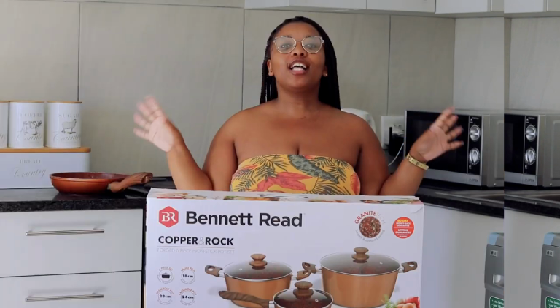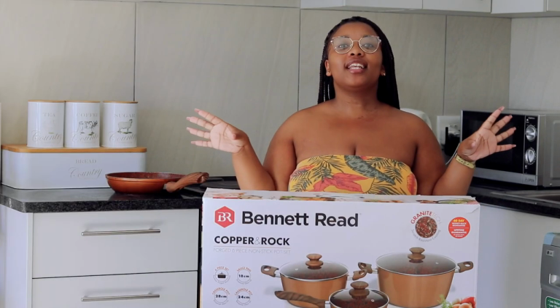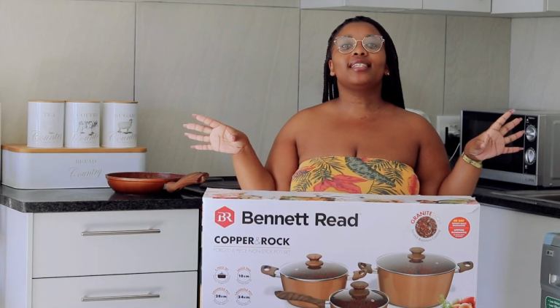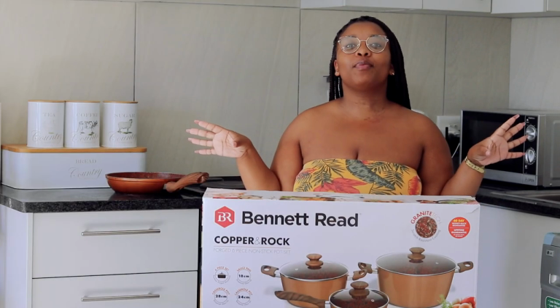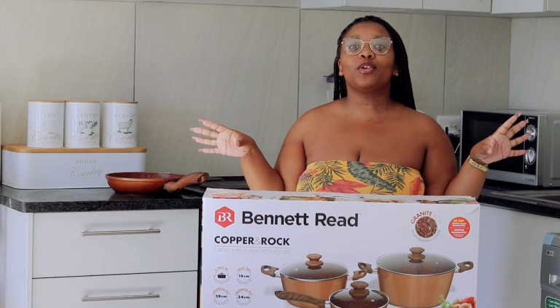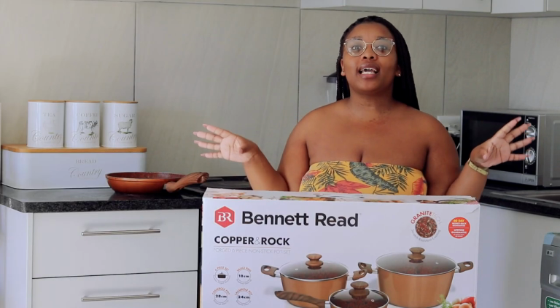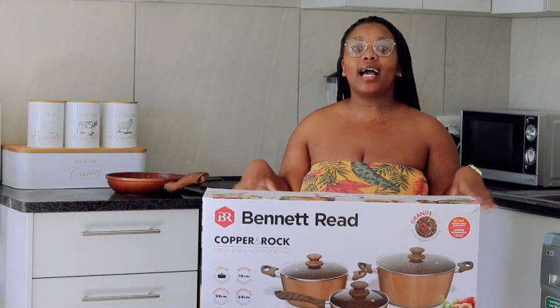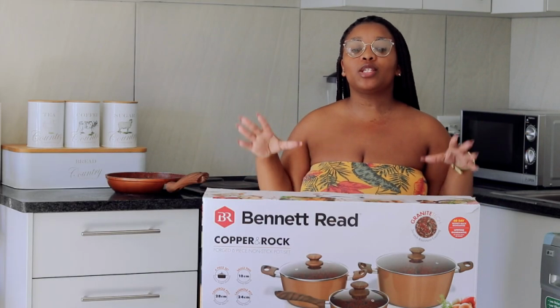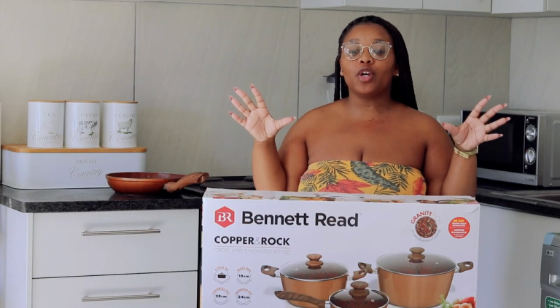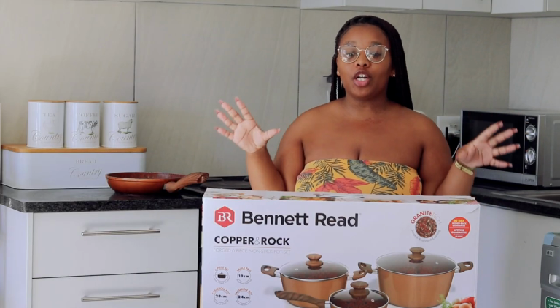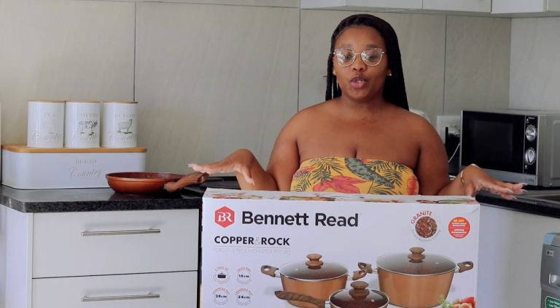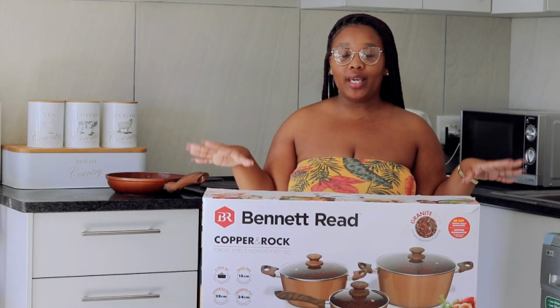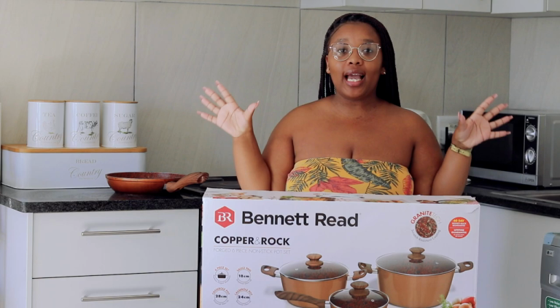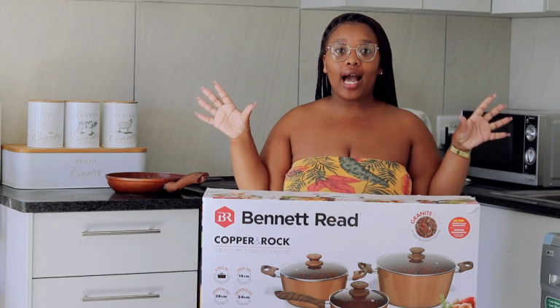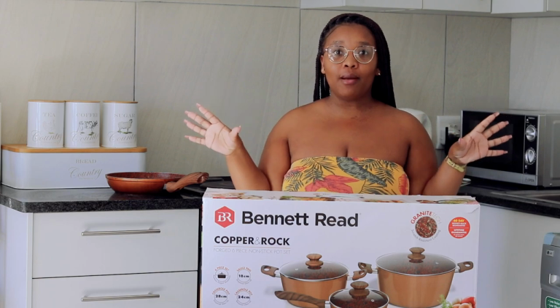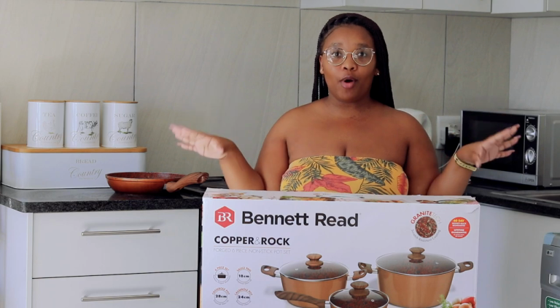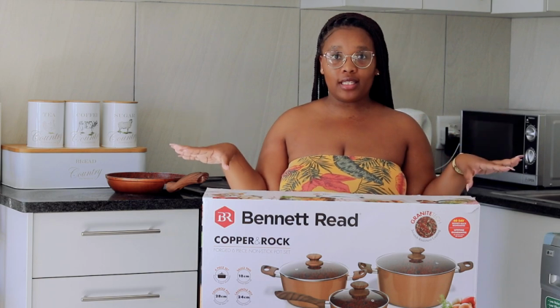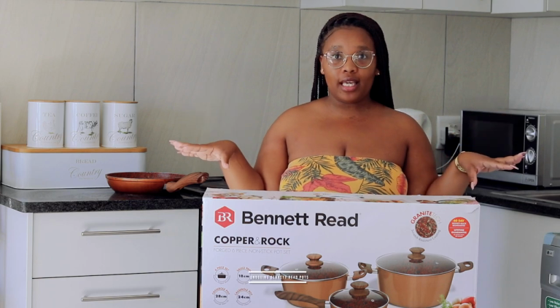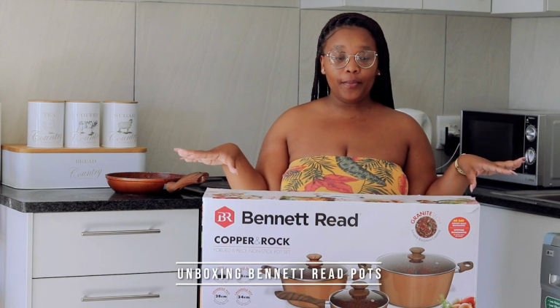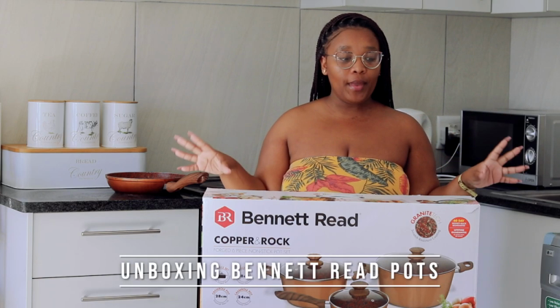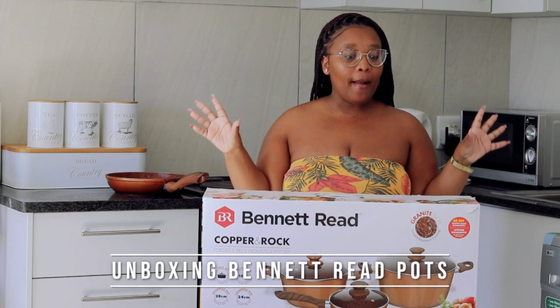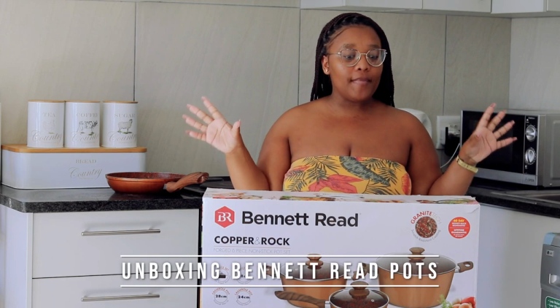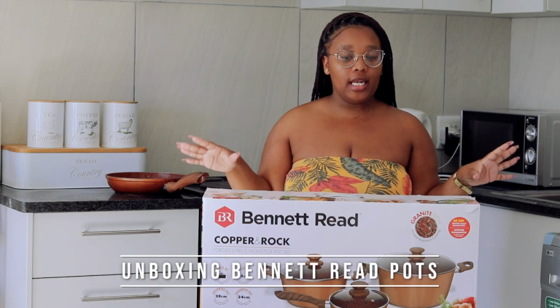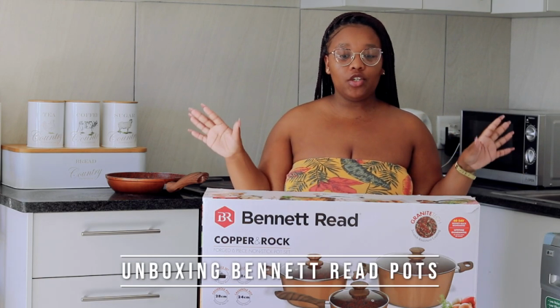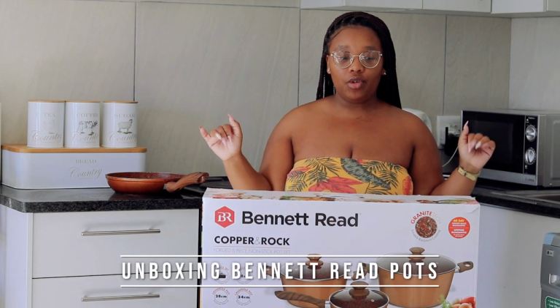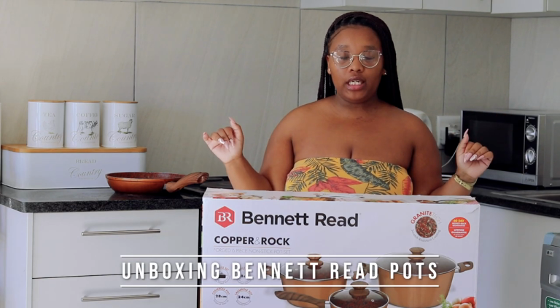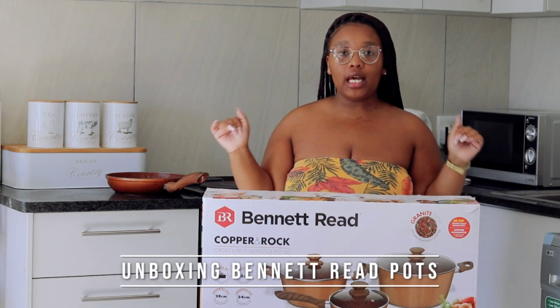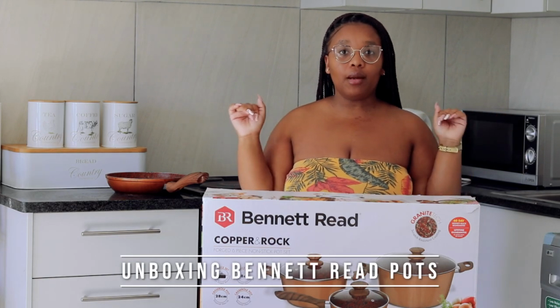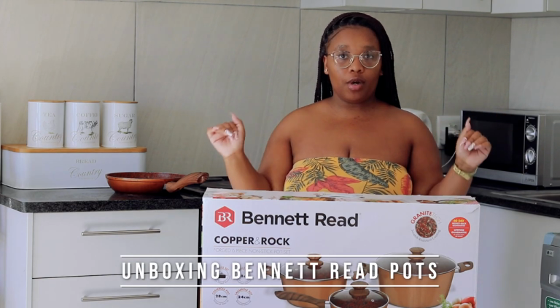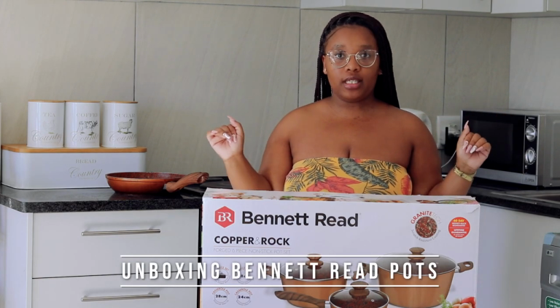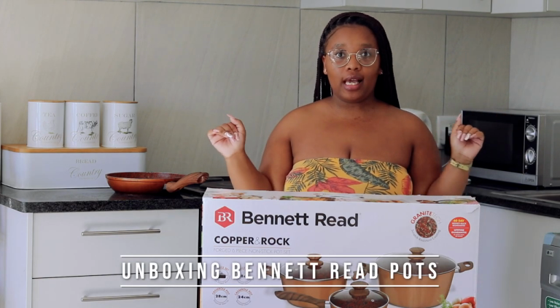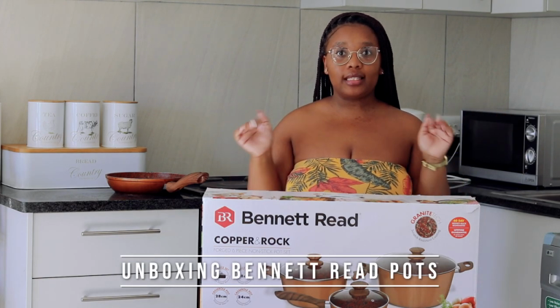On today's episode guys, we are doing an unboxing. A really exciting unboxing, guys!